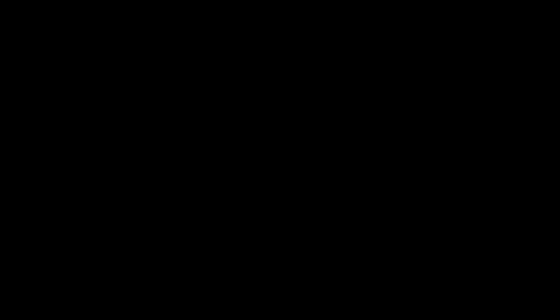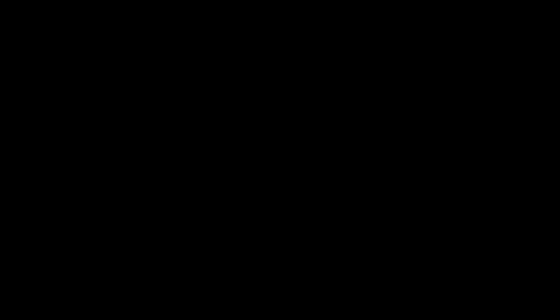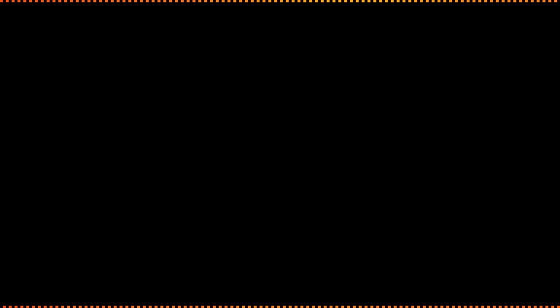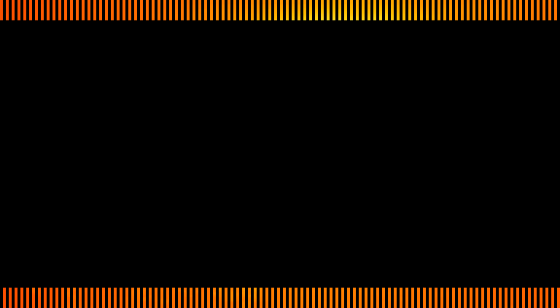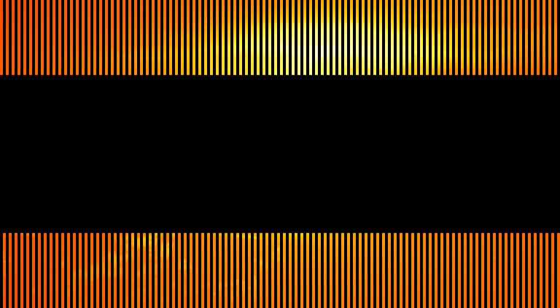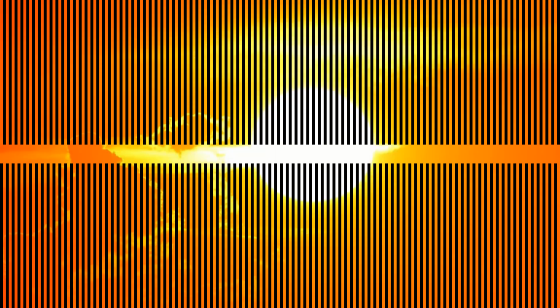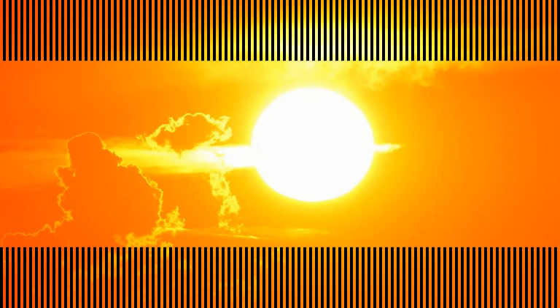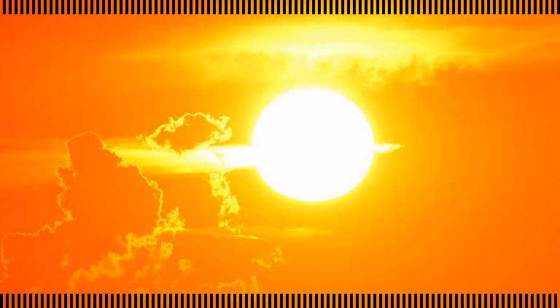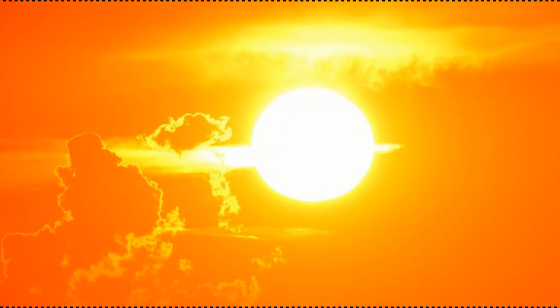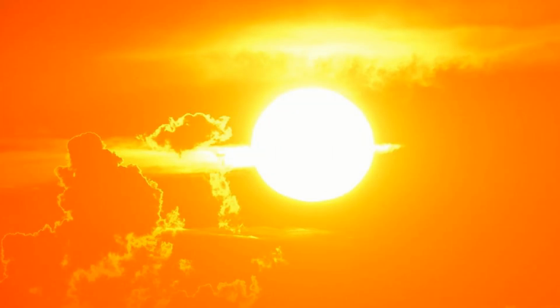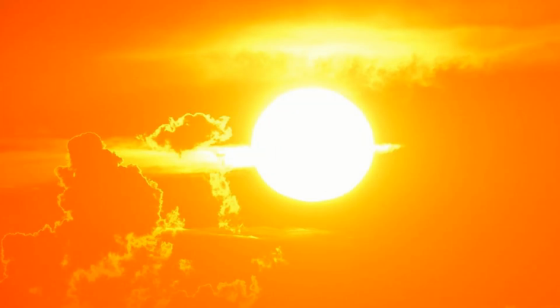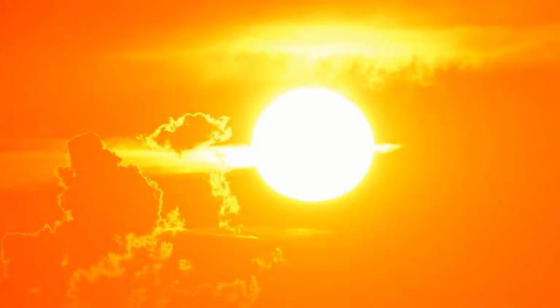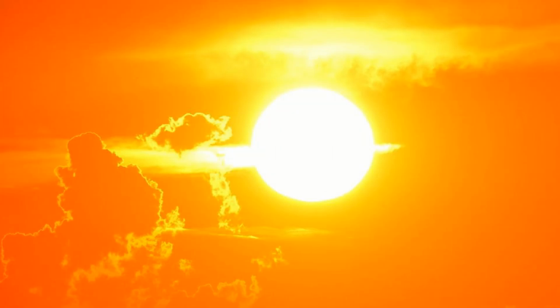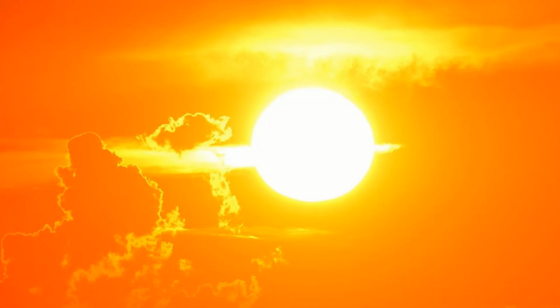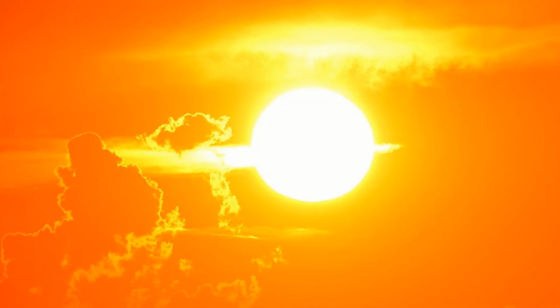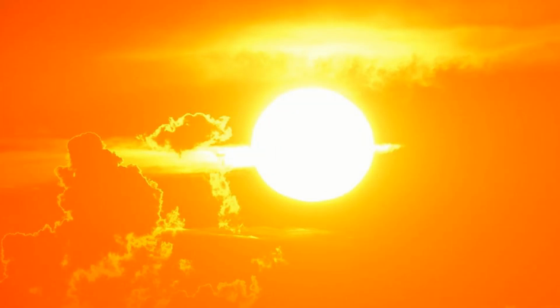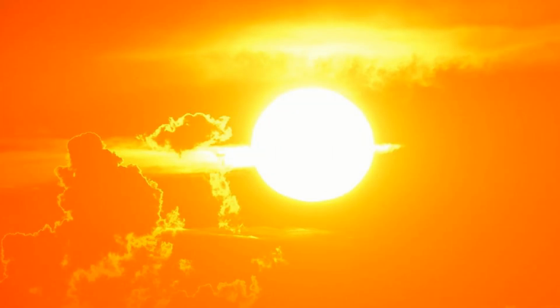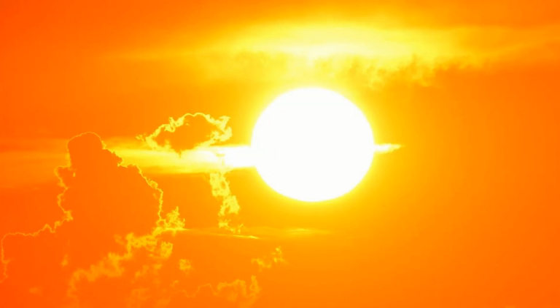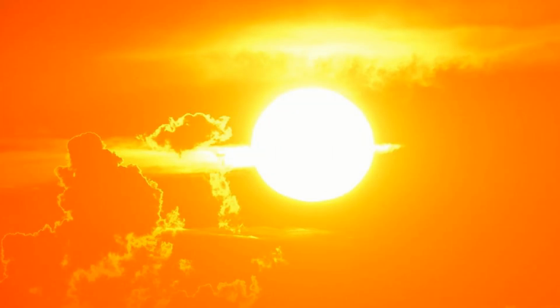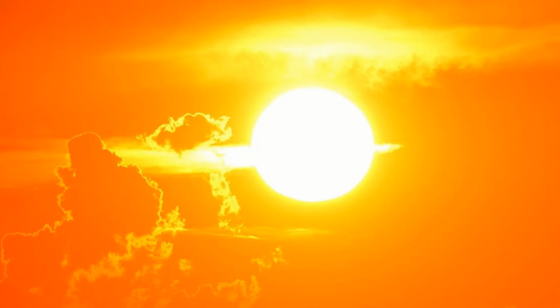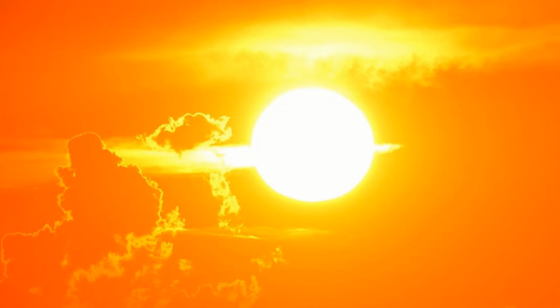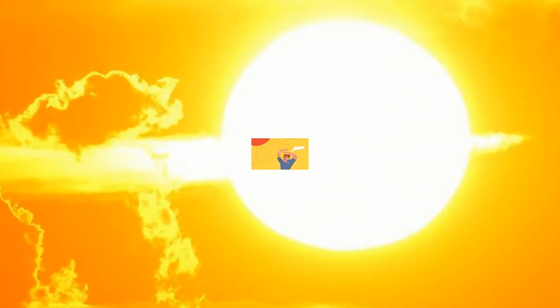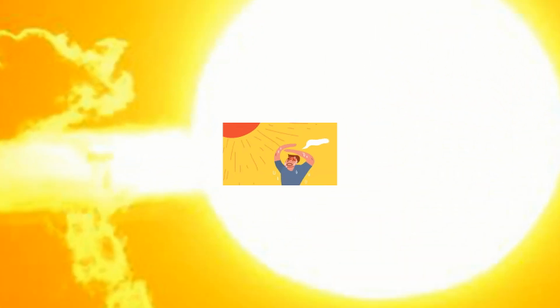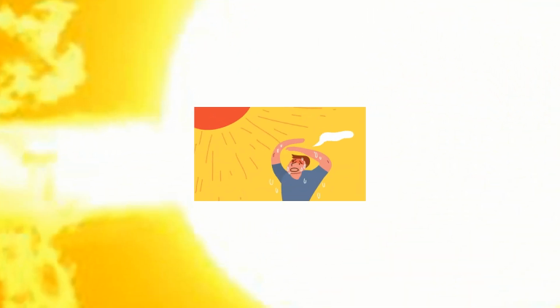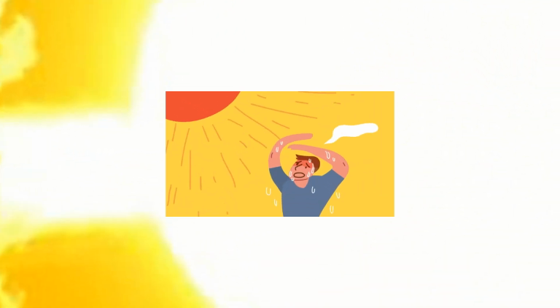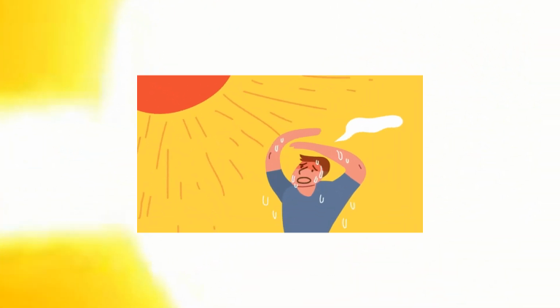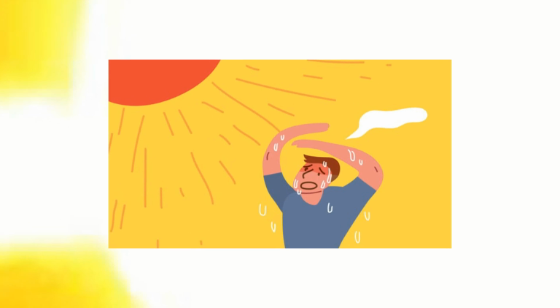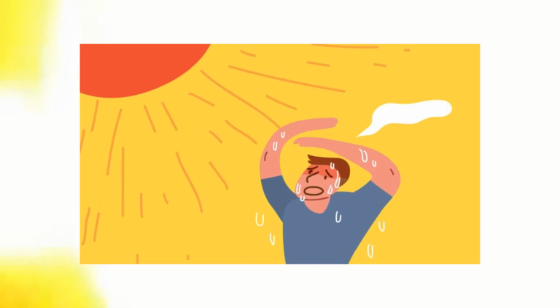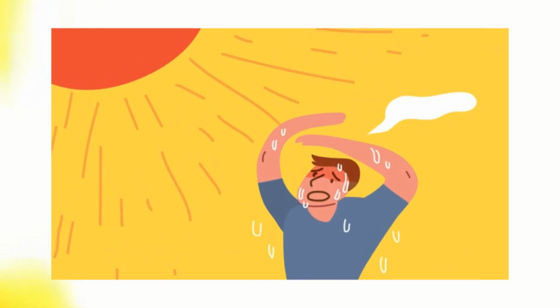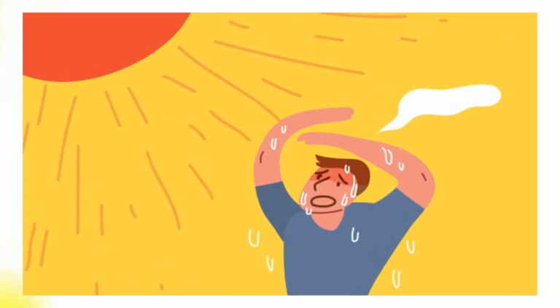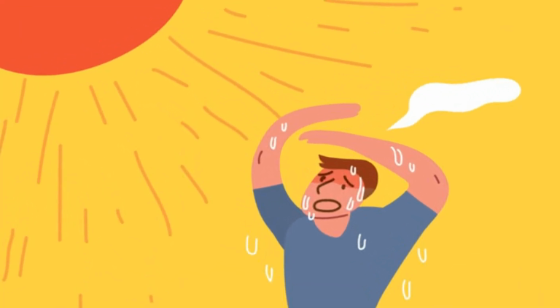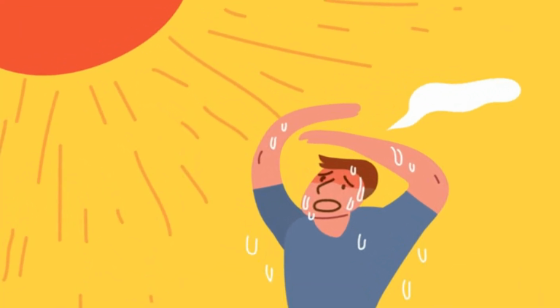Hi friends! We are in the summer. In the summer, we will see how it is supposed to be. The temperature is up to the room temperature.